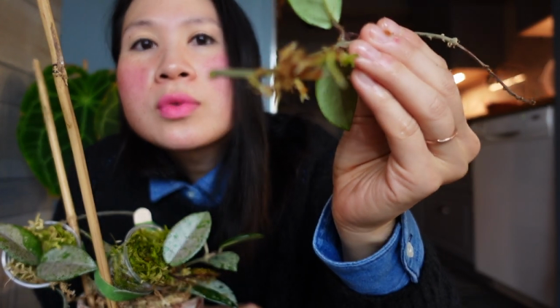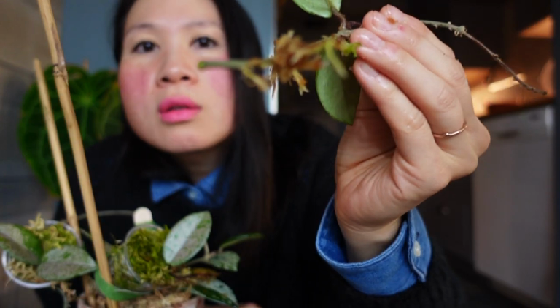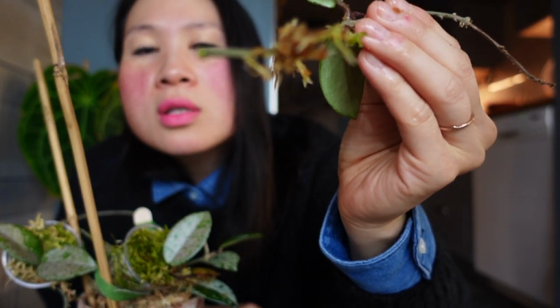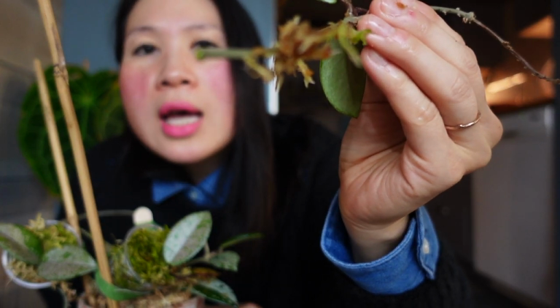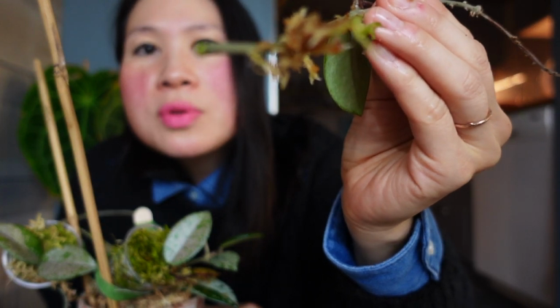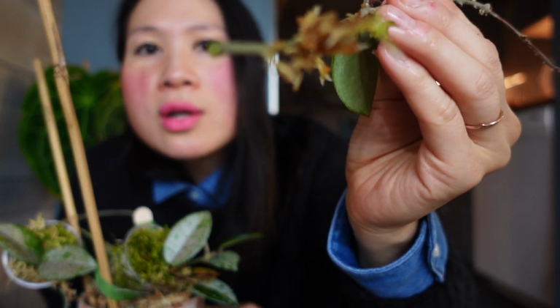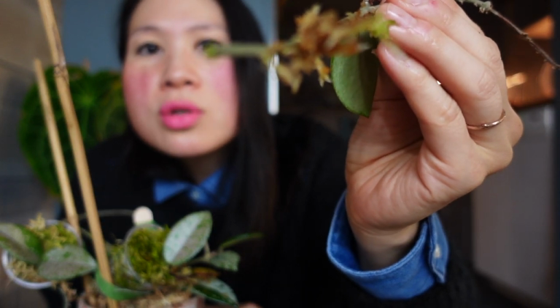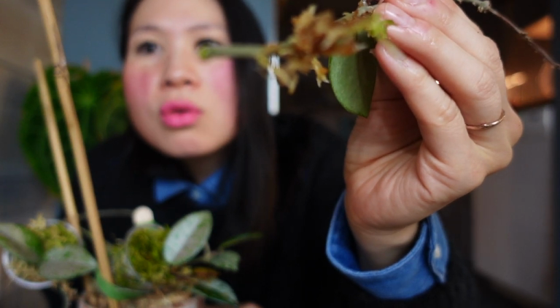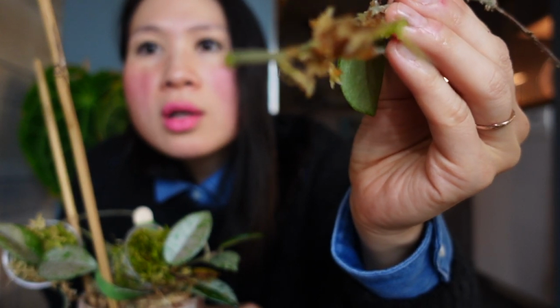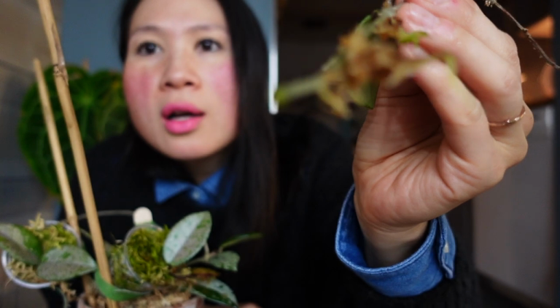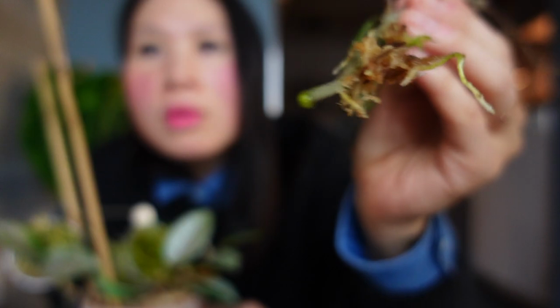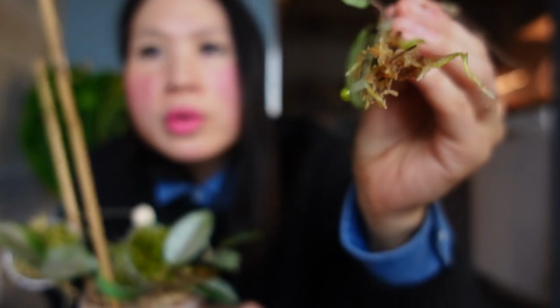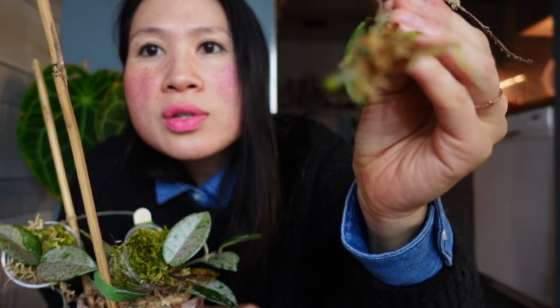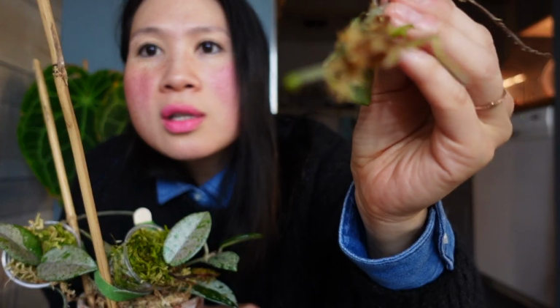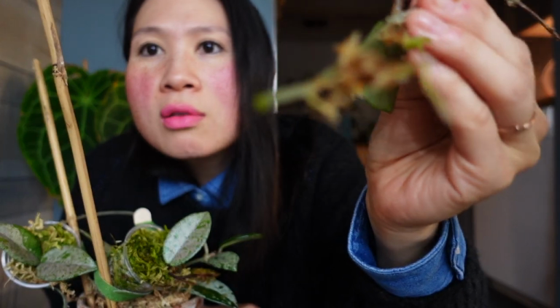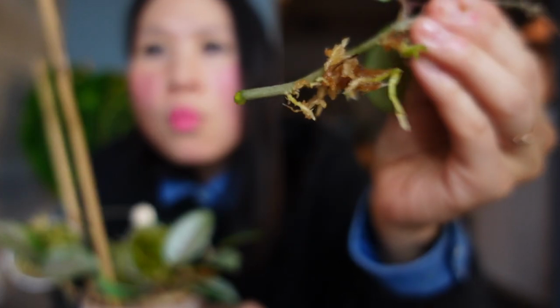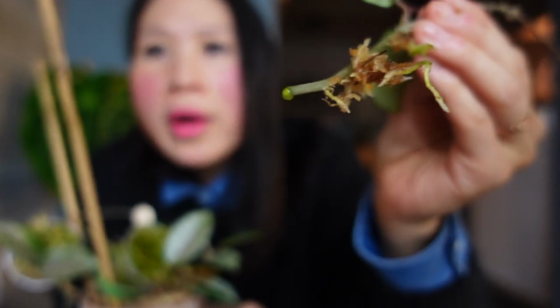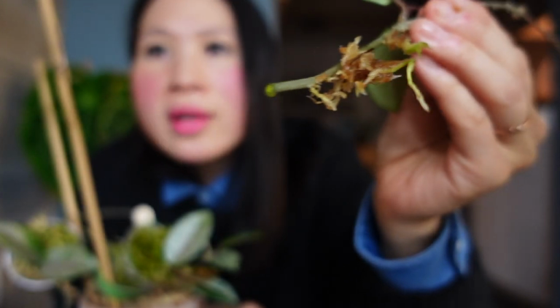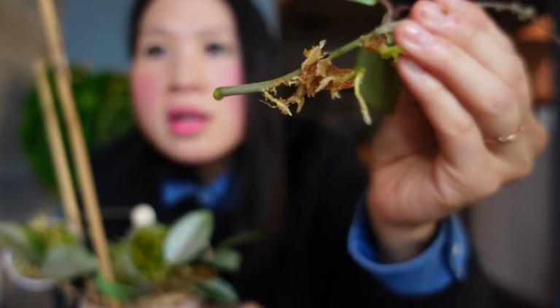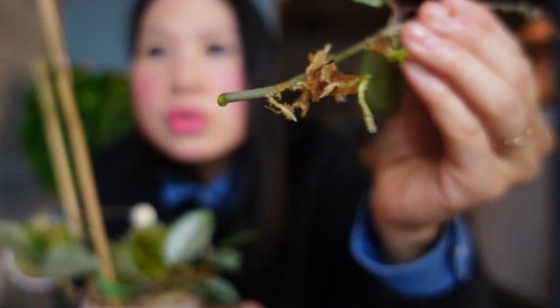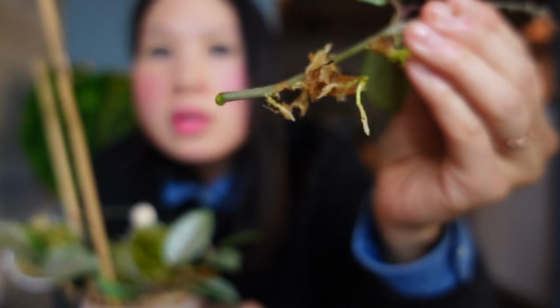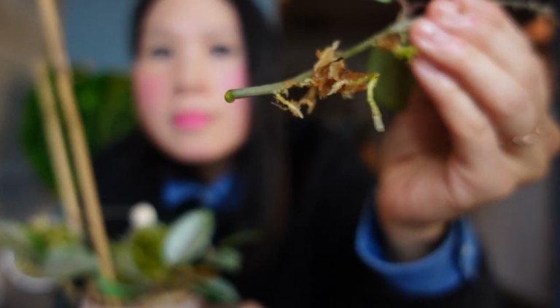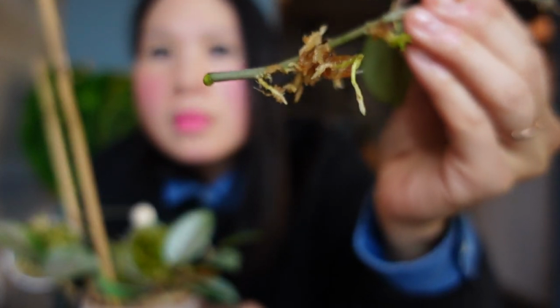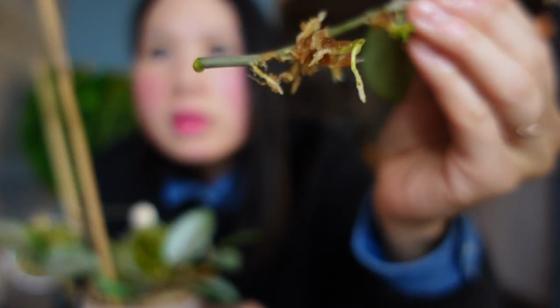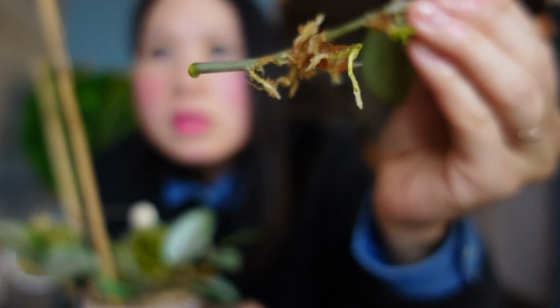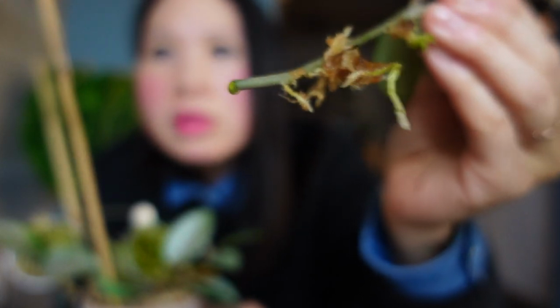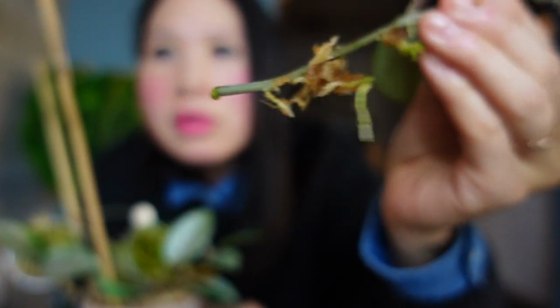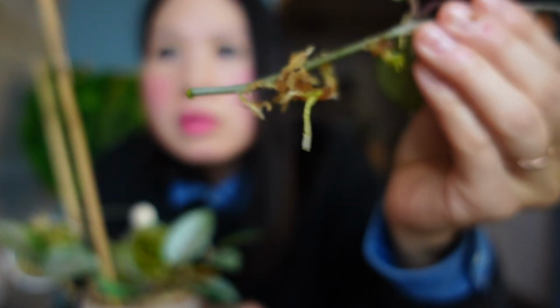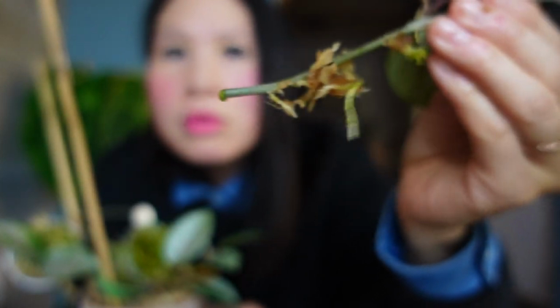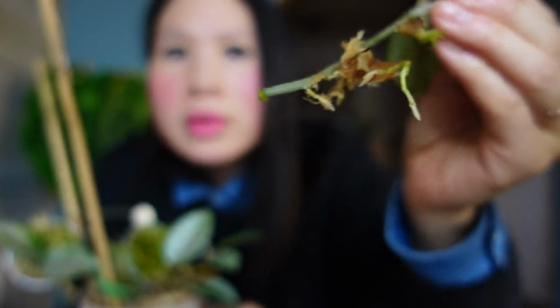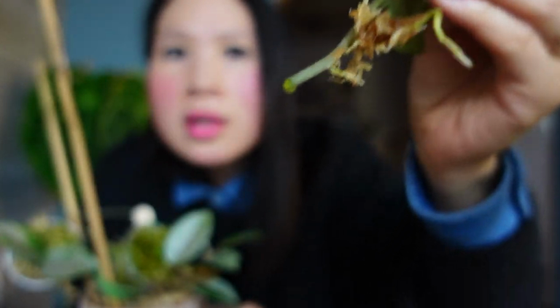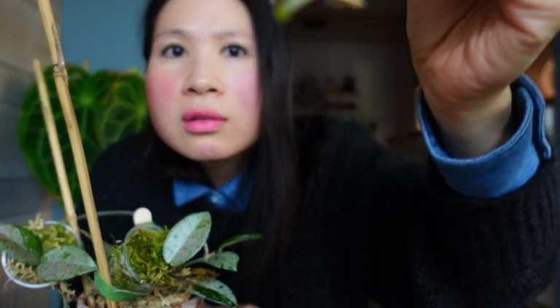Oh look at this - interesting. The sap is actually not white - it's actually this clear green color. It's kind of interesting.